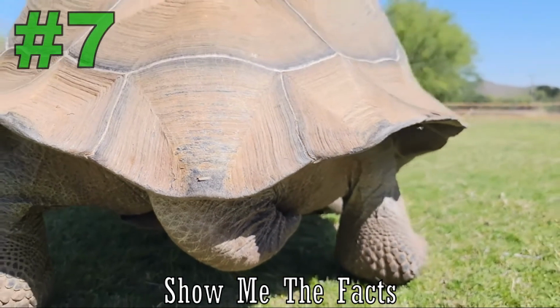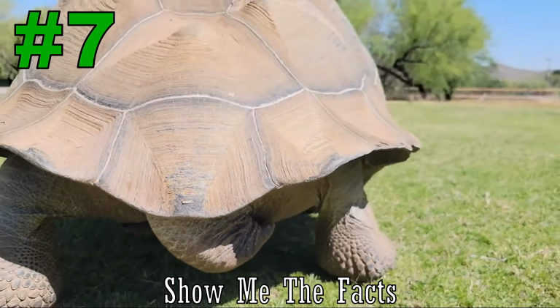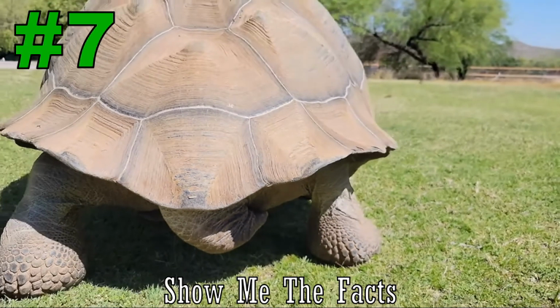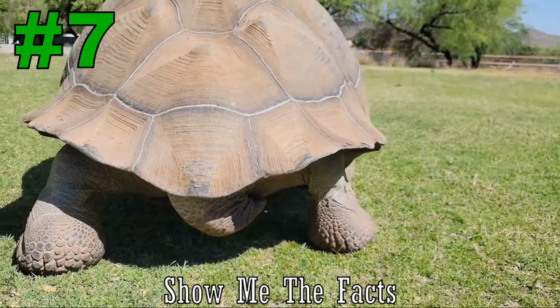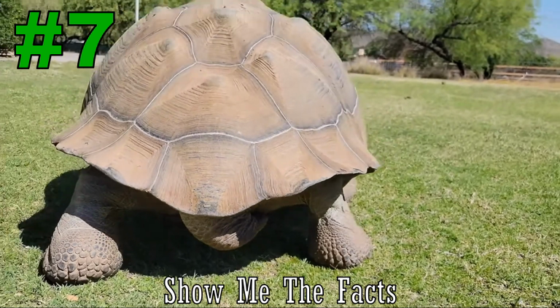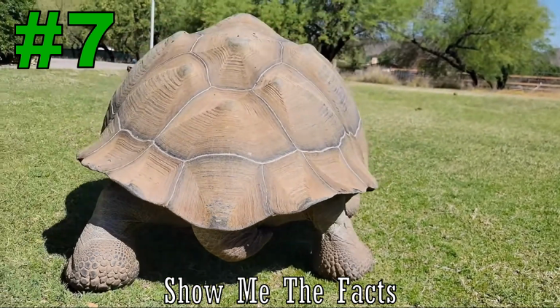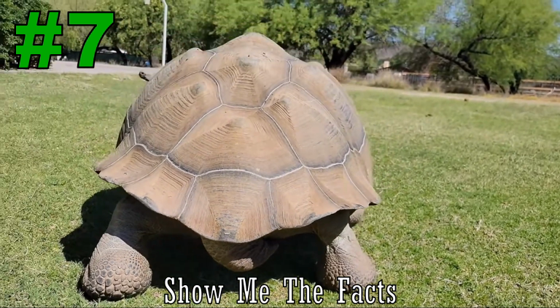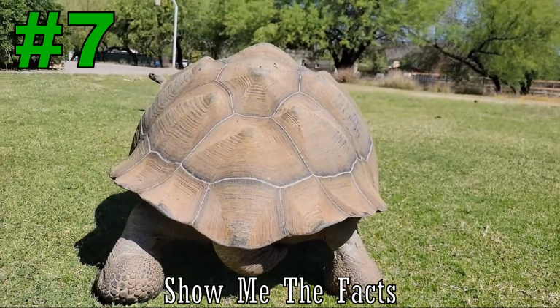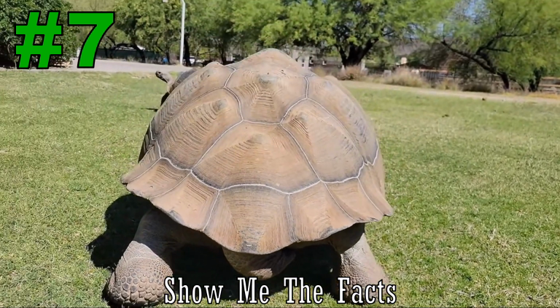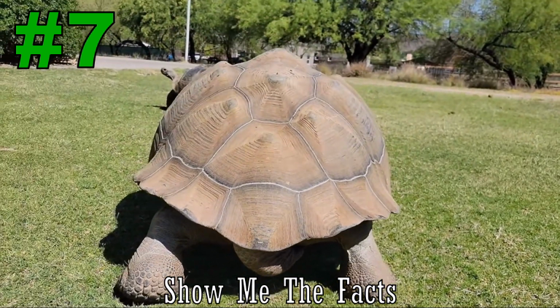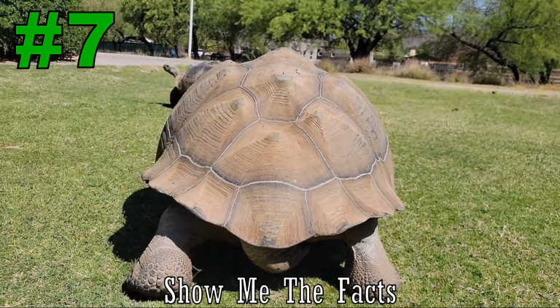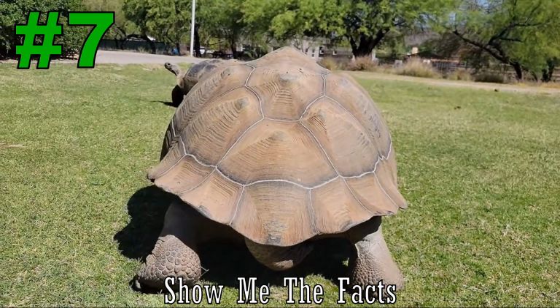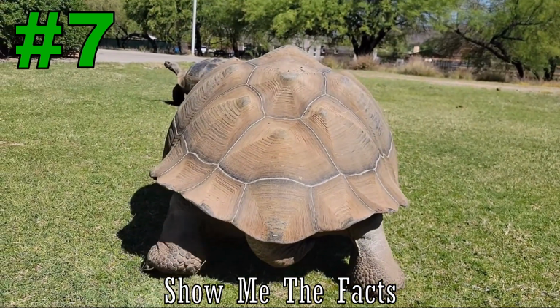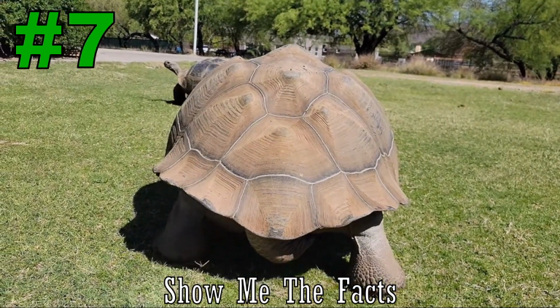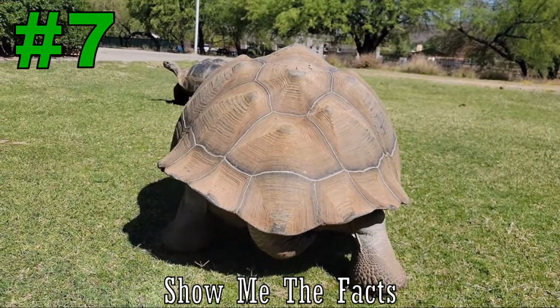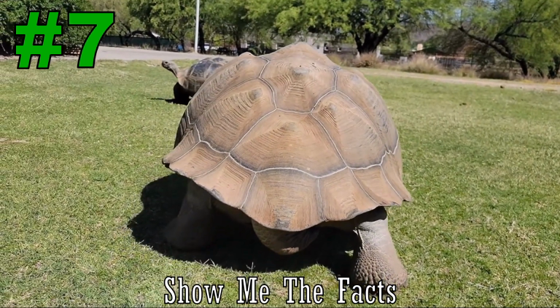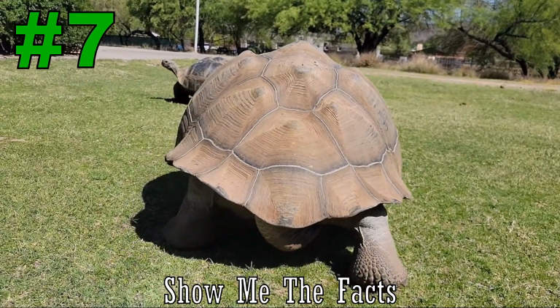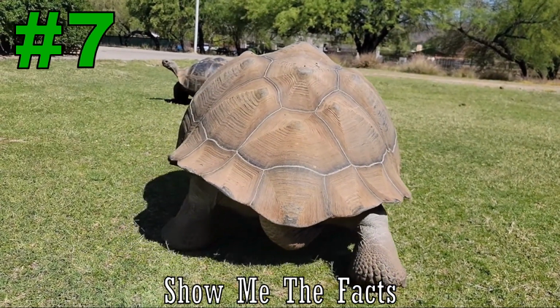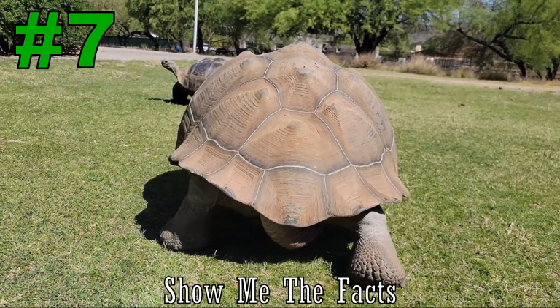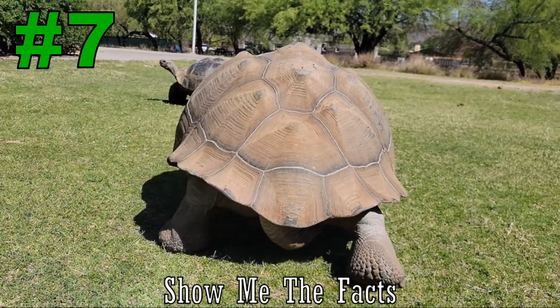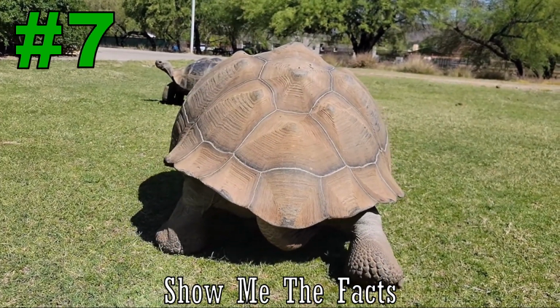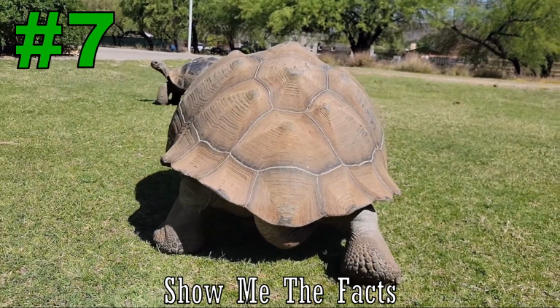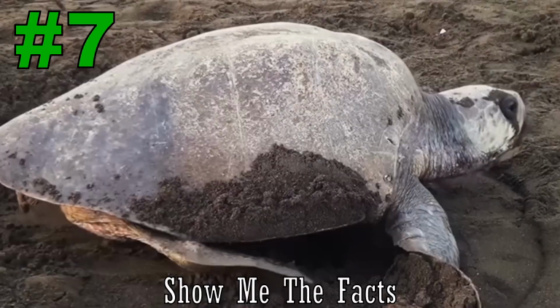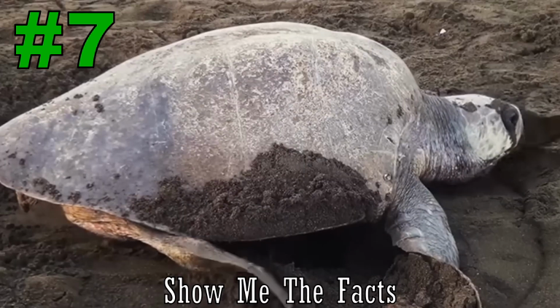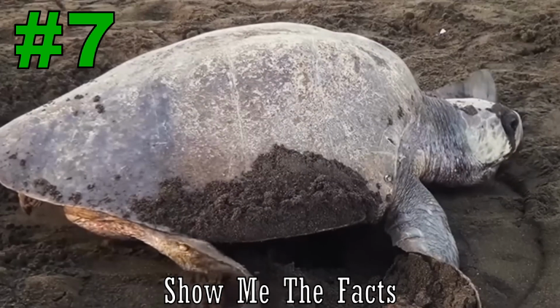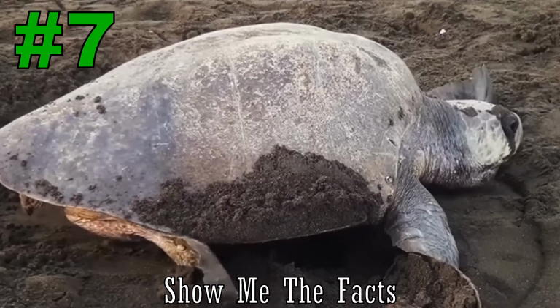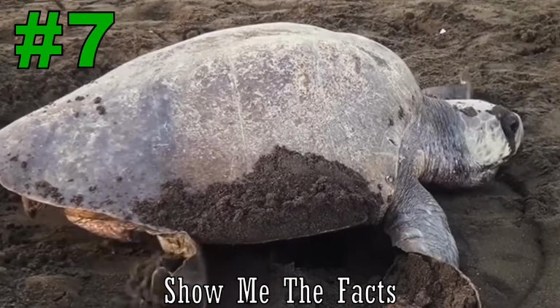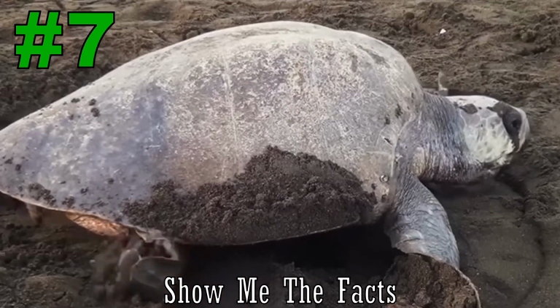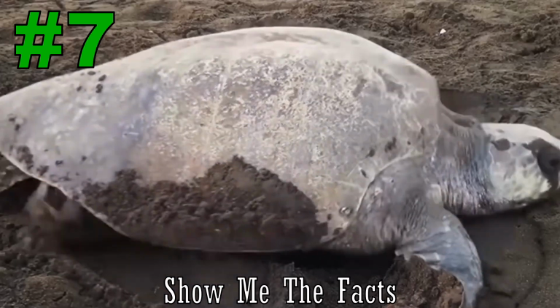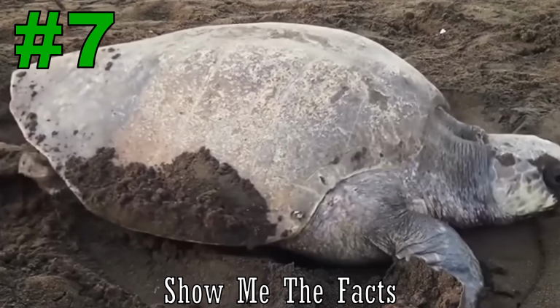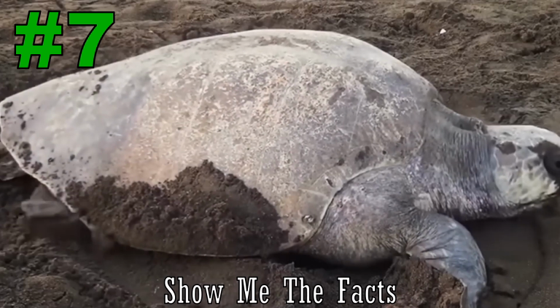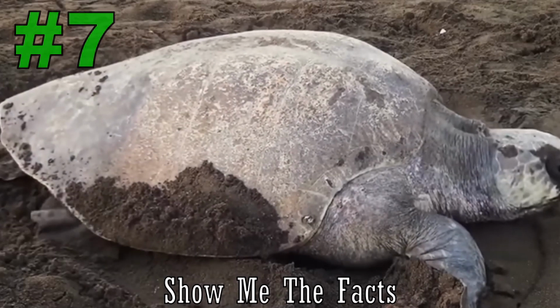Number 7. Tortoises have more rounded and domed shells, whereas turtles have thinner and more water-dynamic shells.